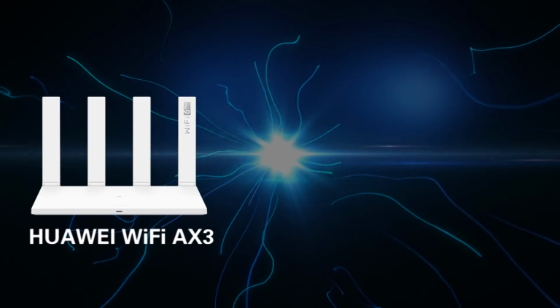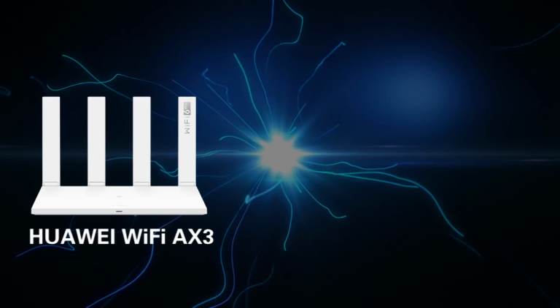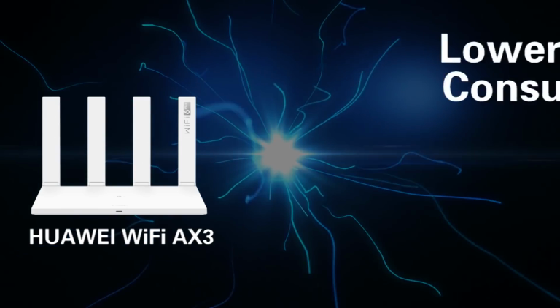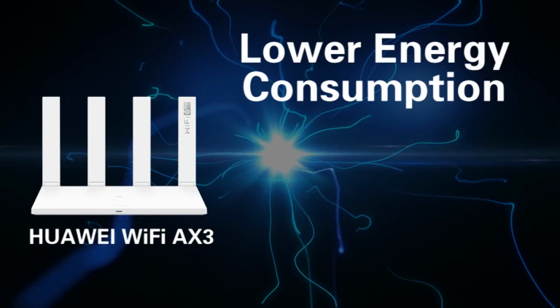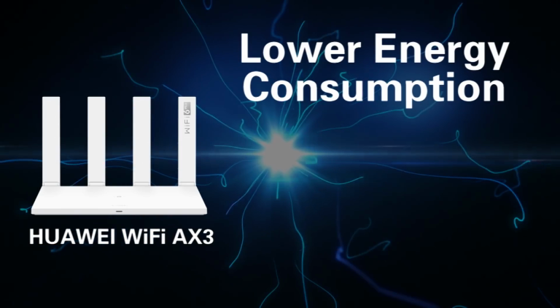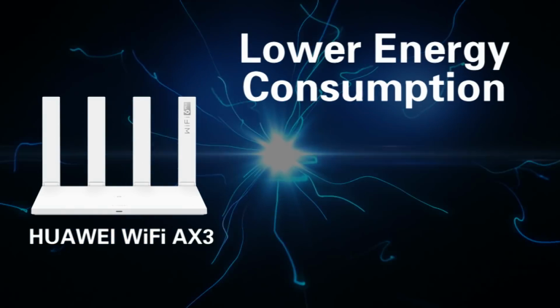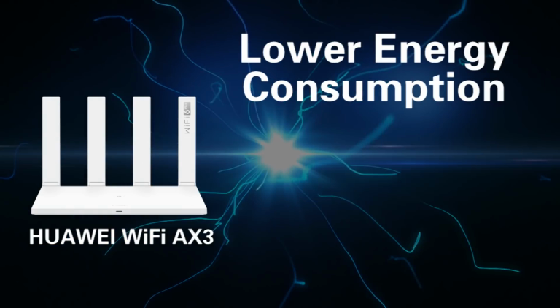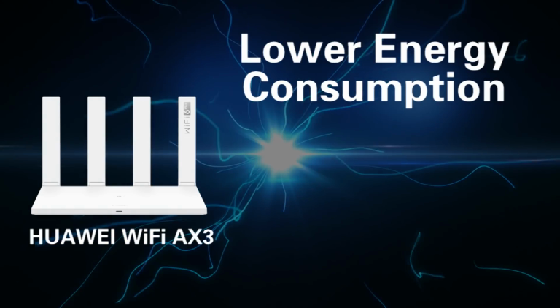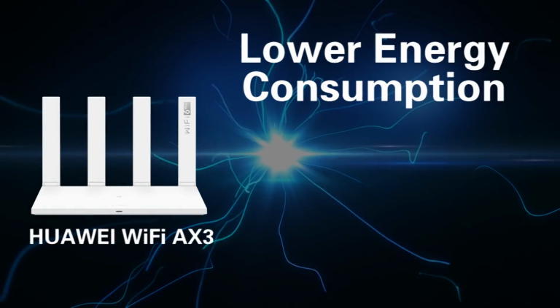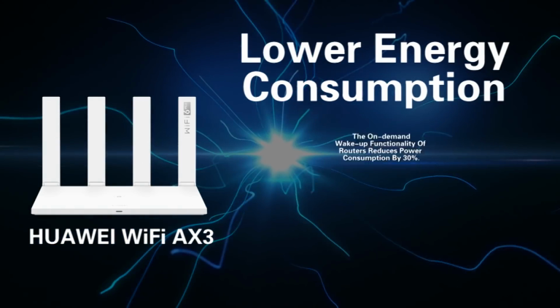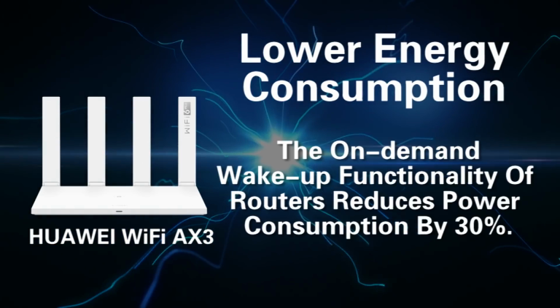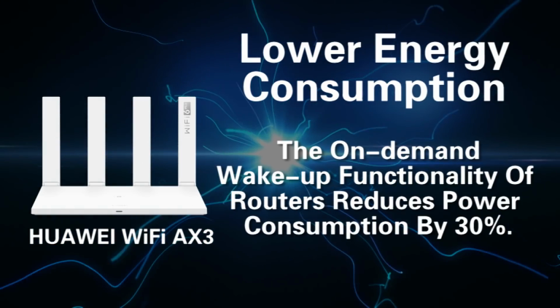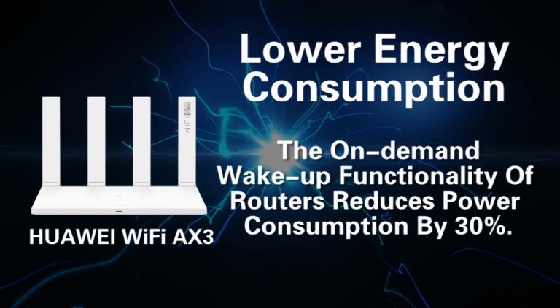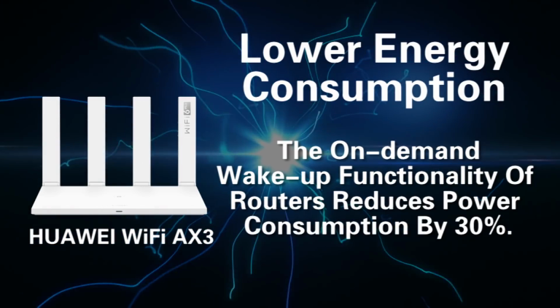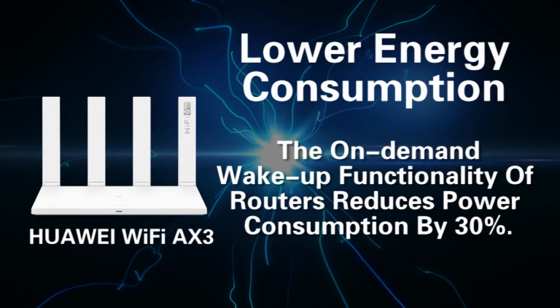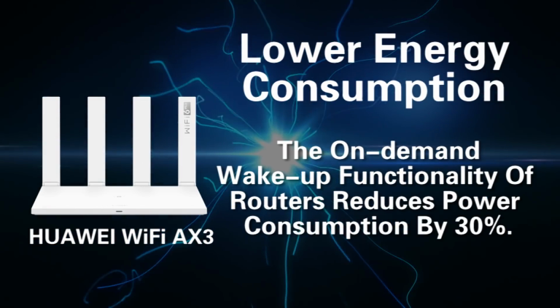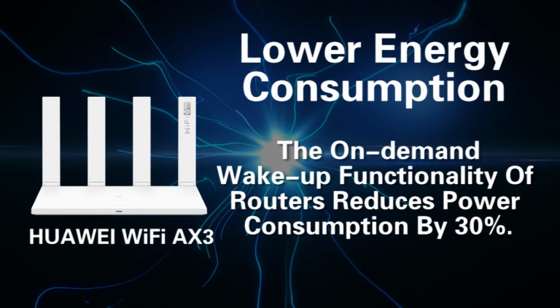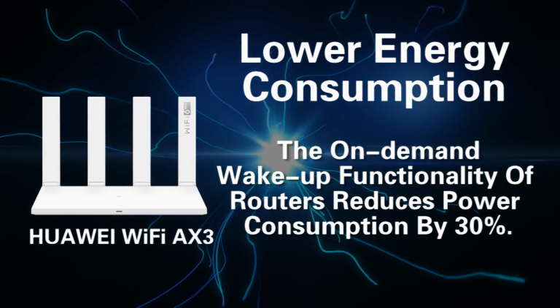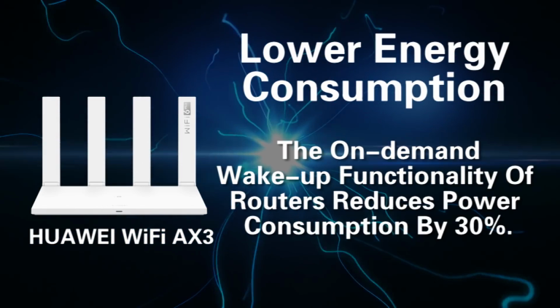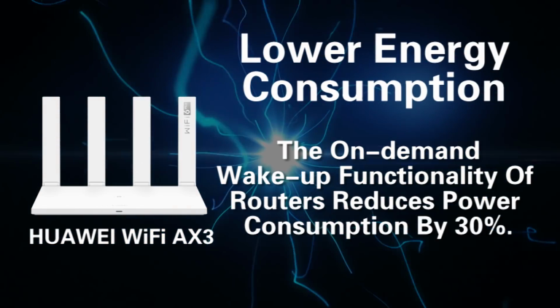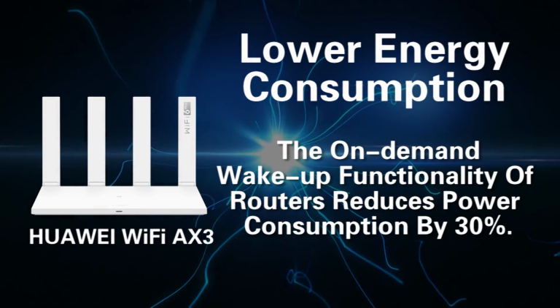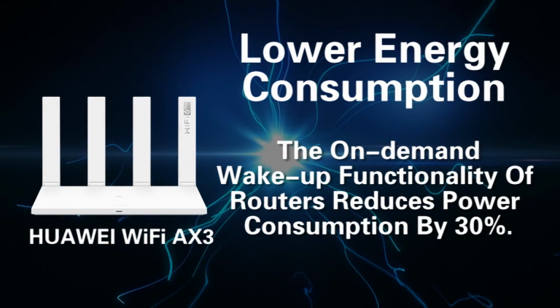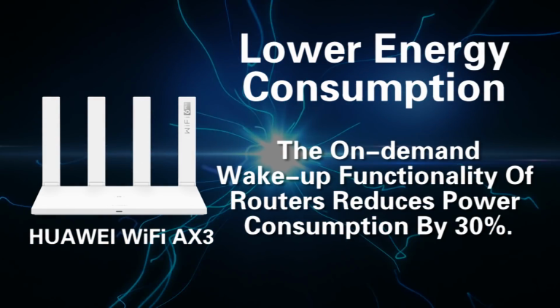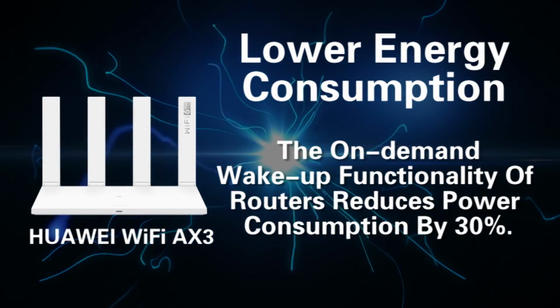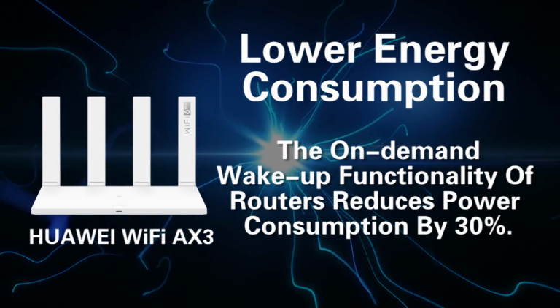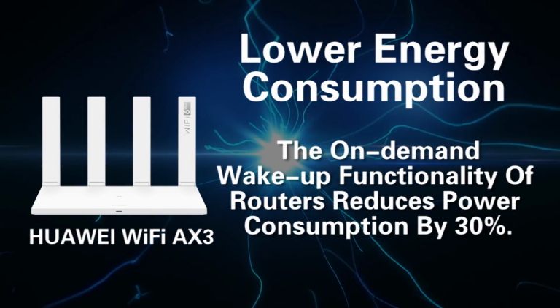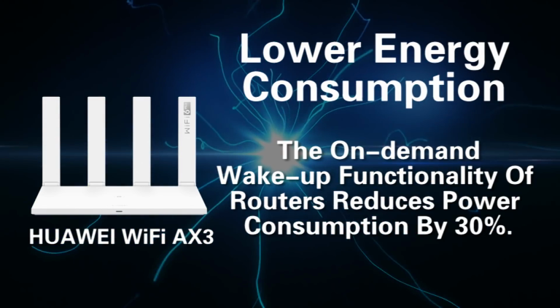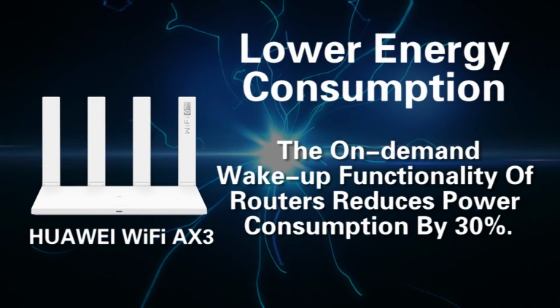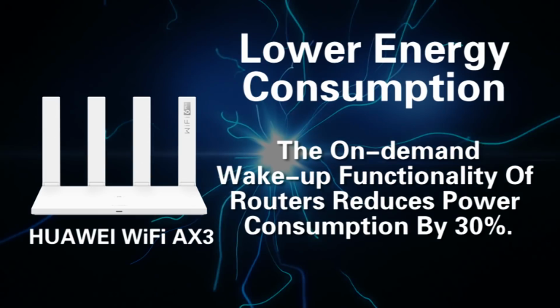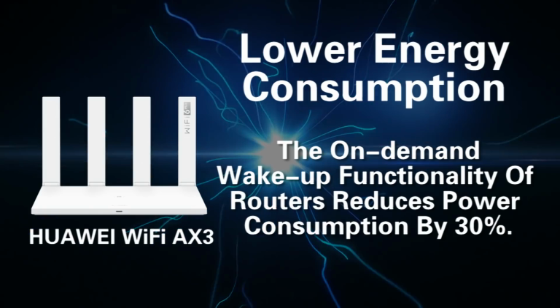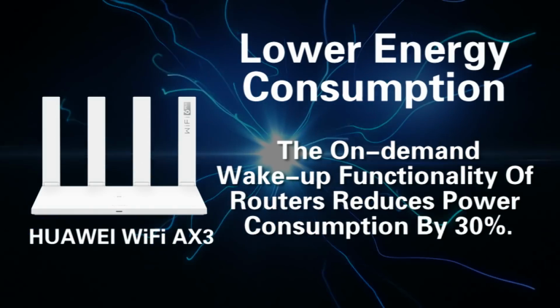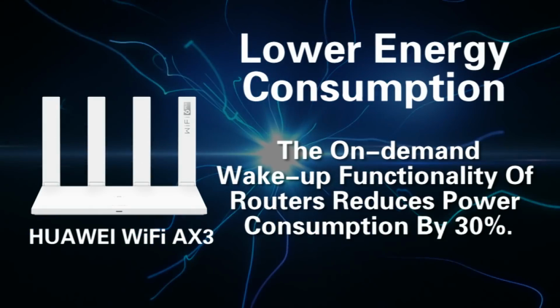Fifth, lower energy consumption. The on-demand wake-up functionality of the router reduces power consumption by 30%.